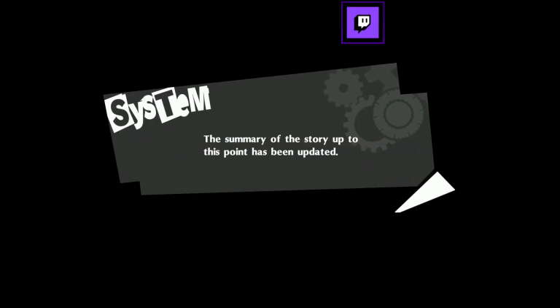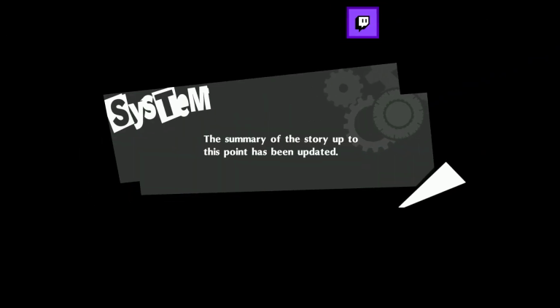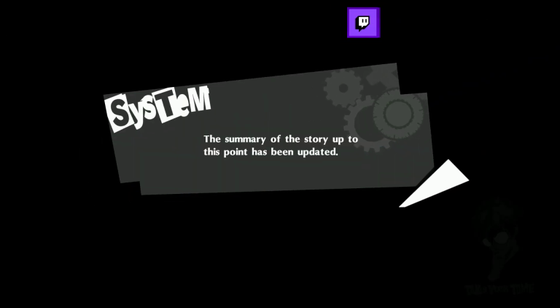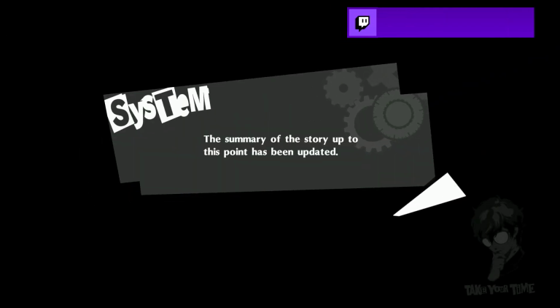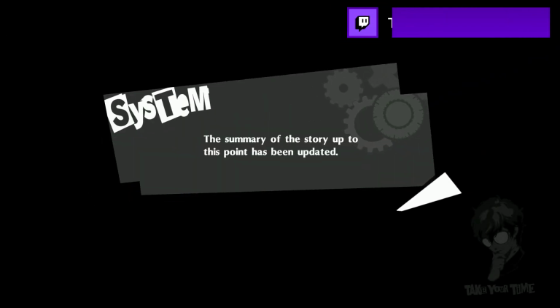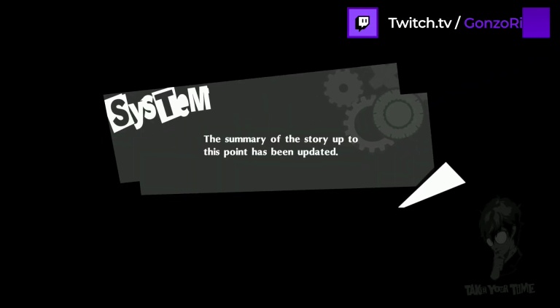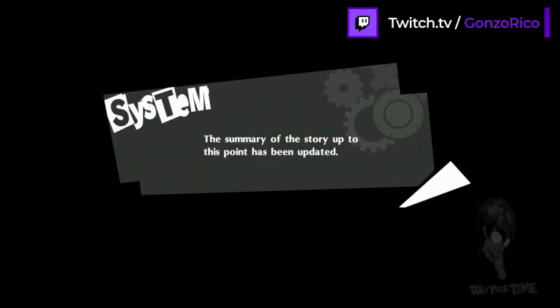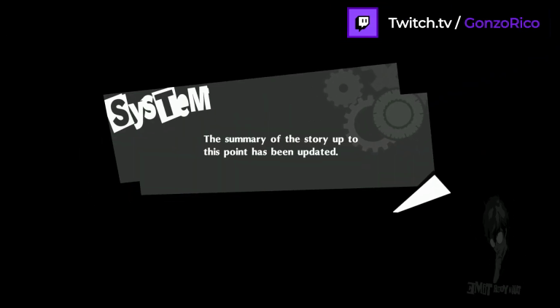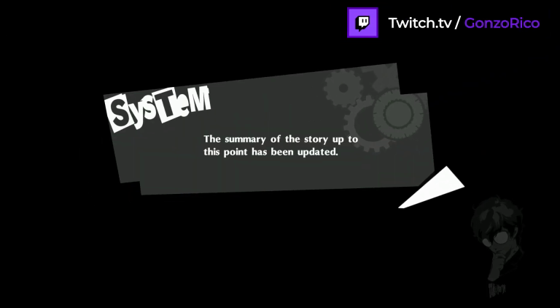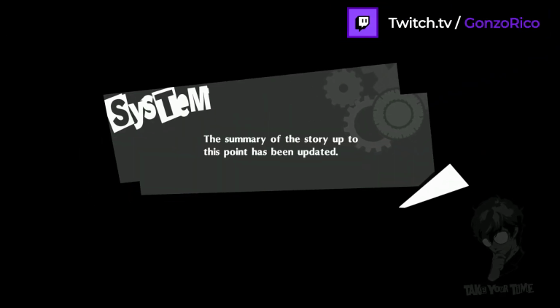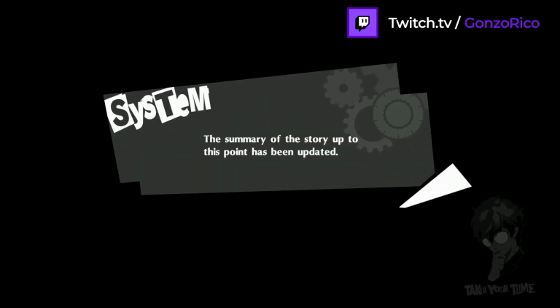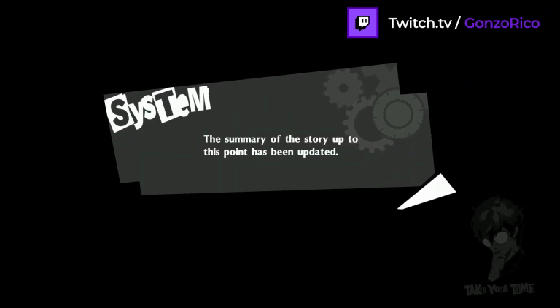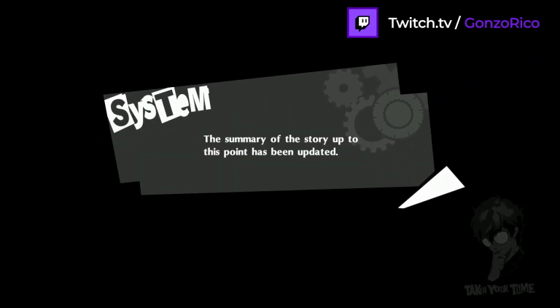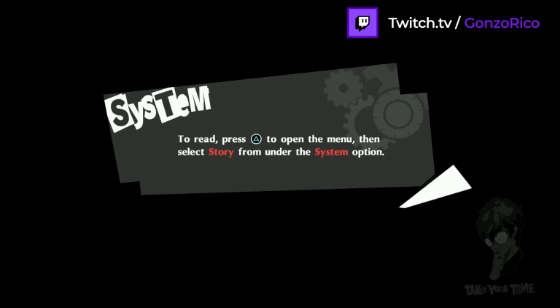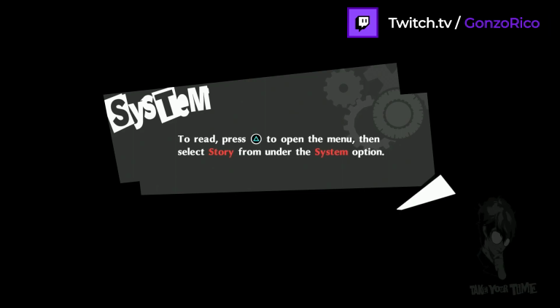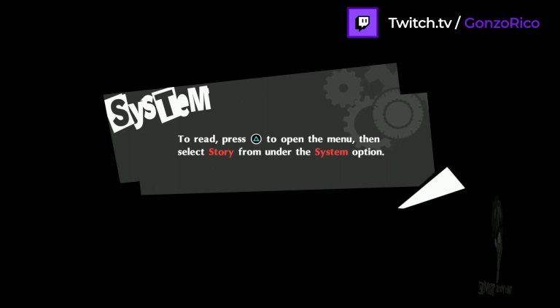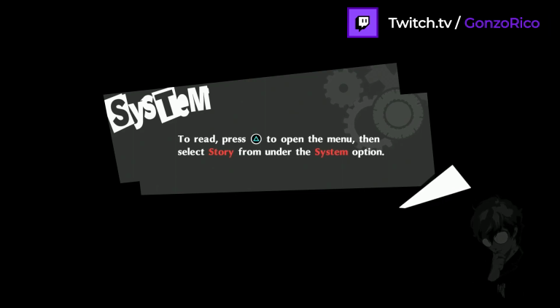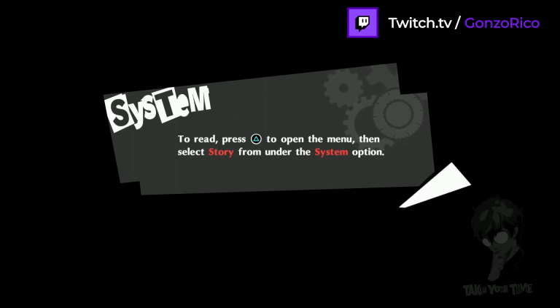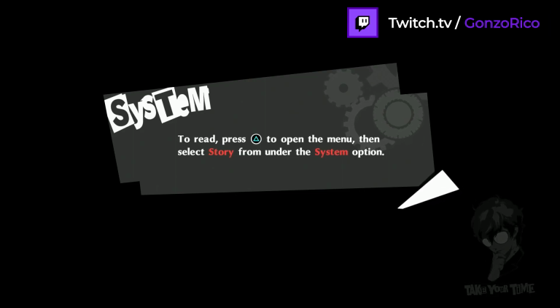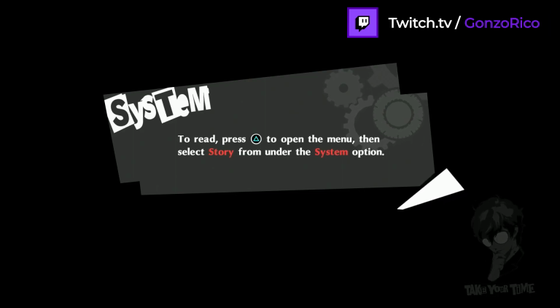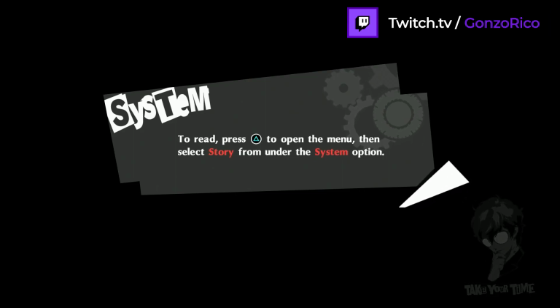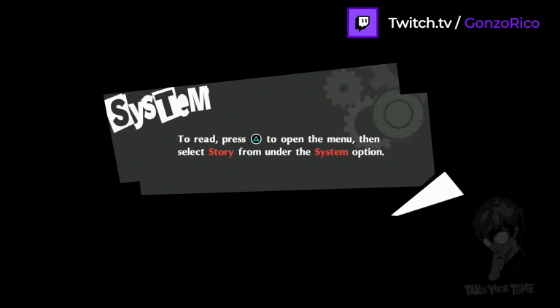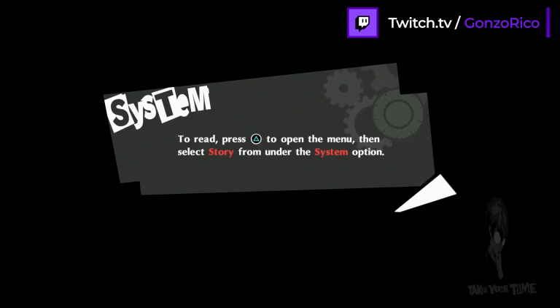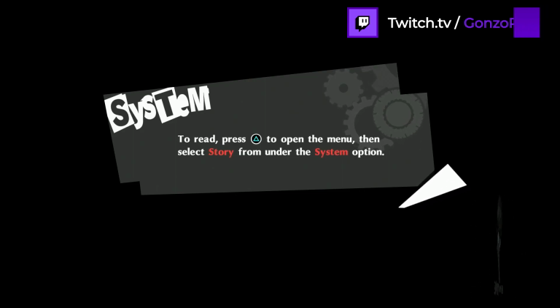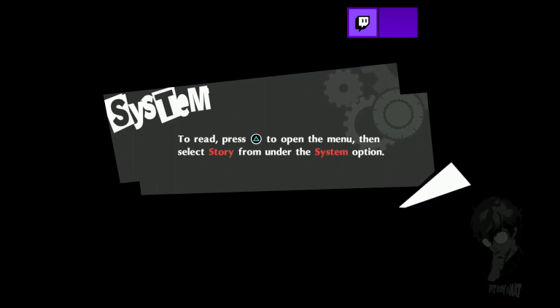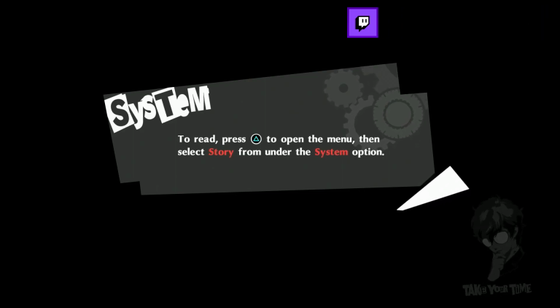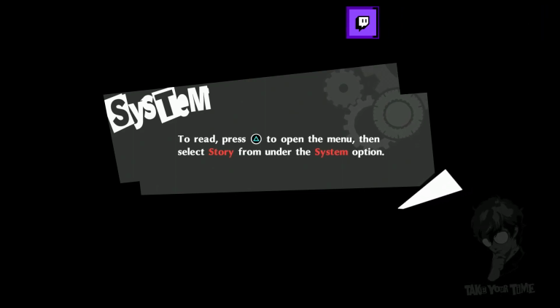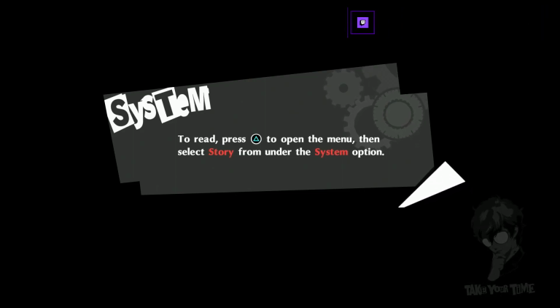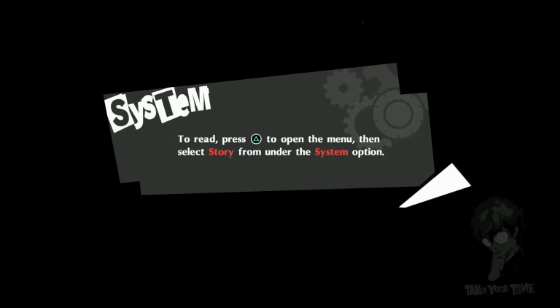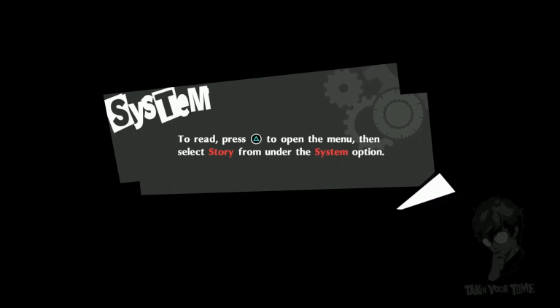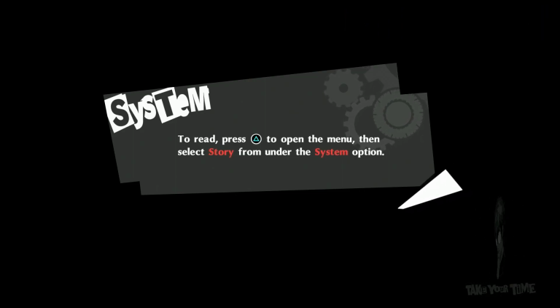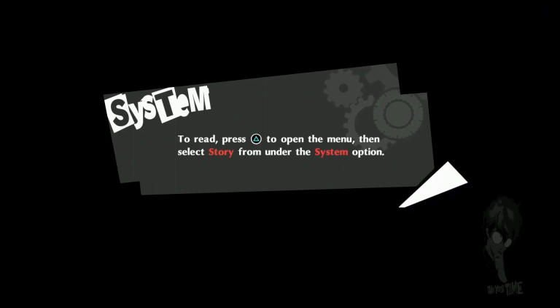The summary of the story up to this point has been updated. Press triangle to open the menu, then select store from under the system.